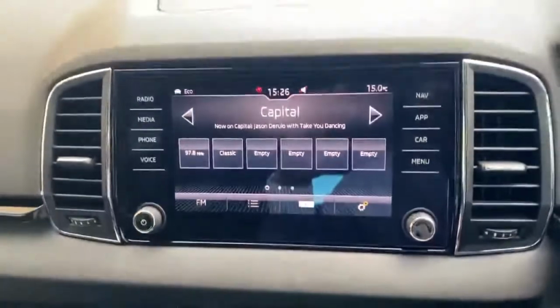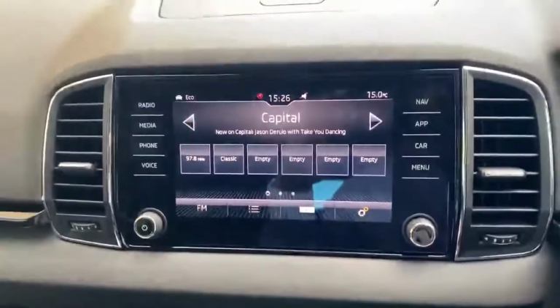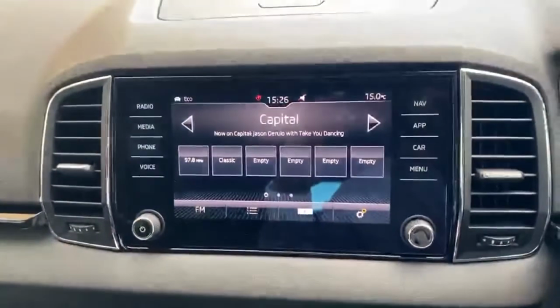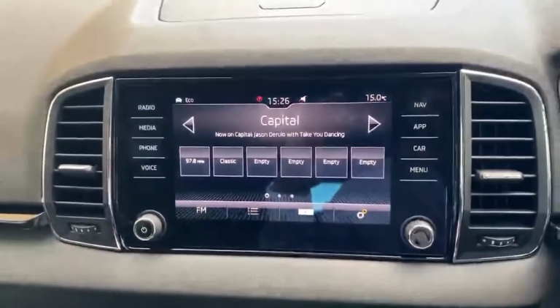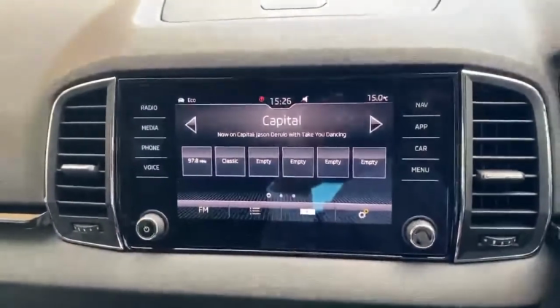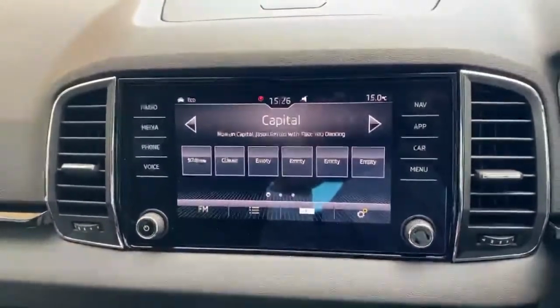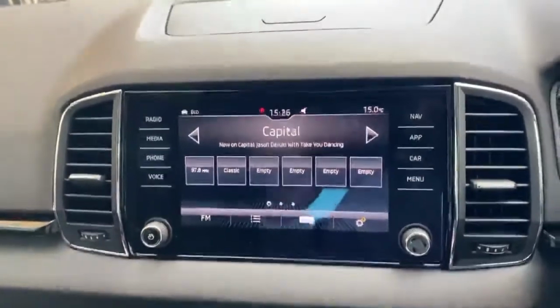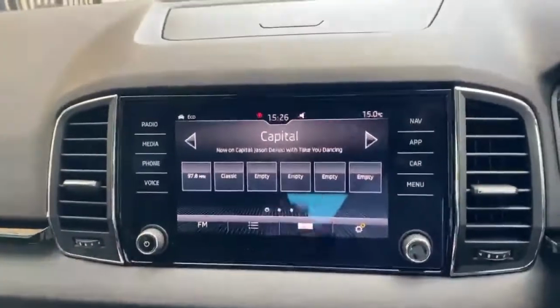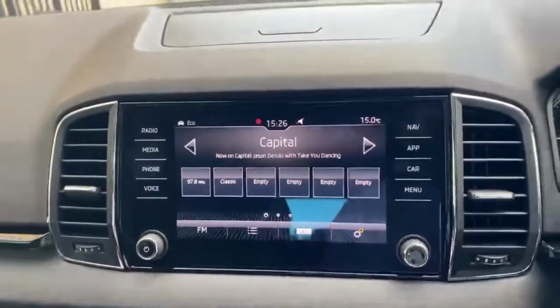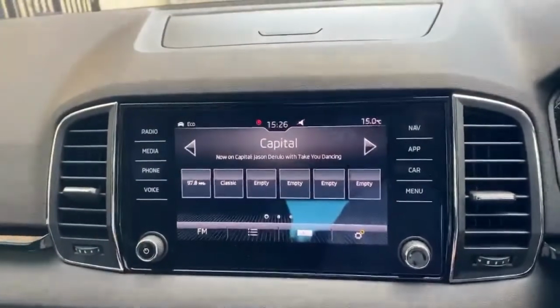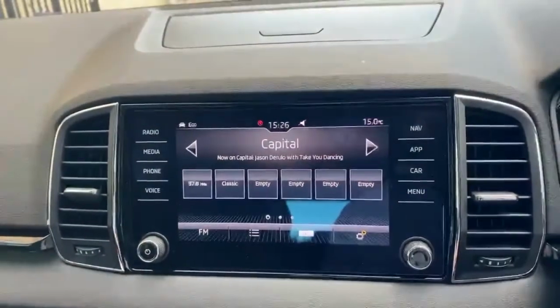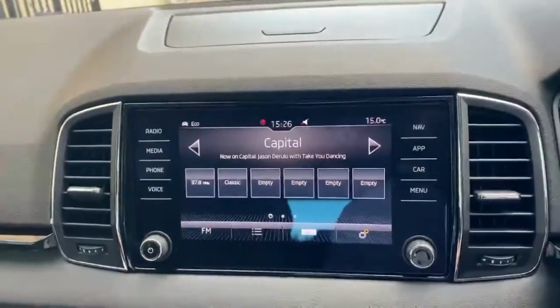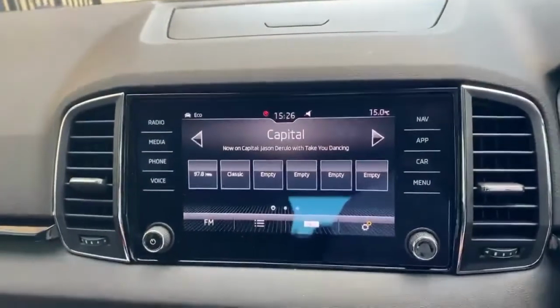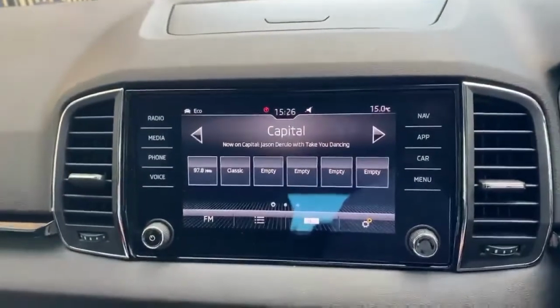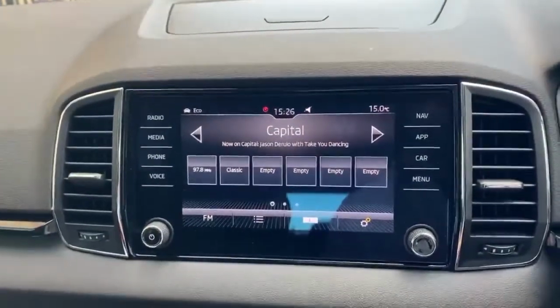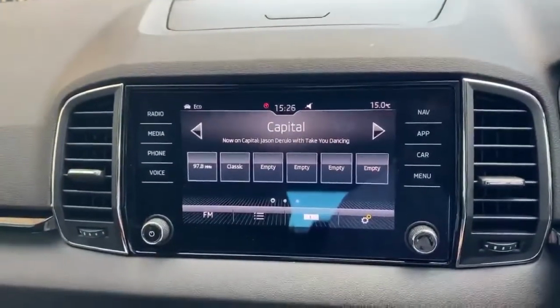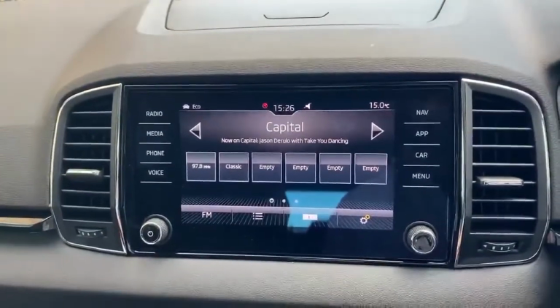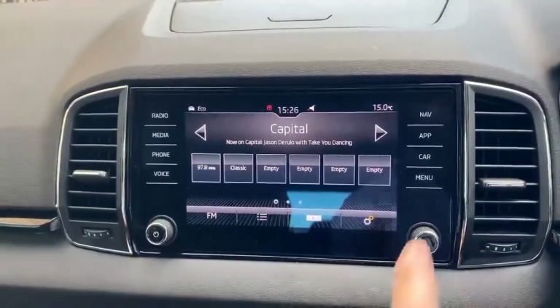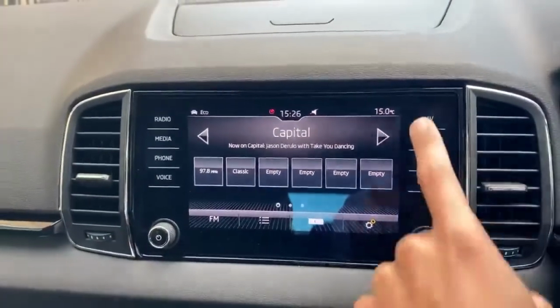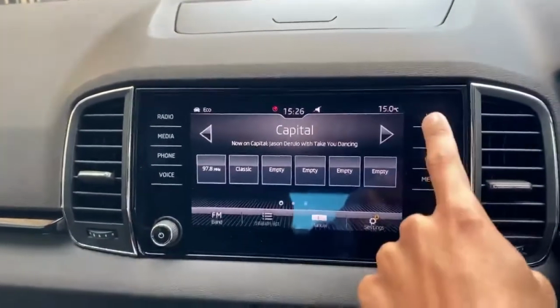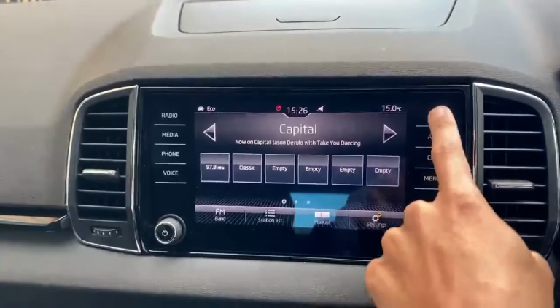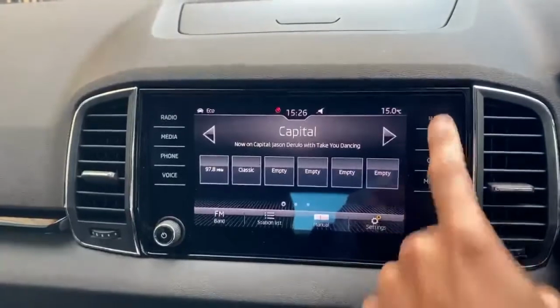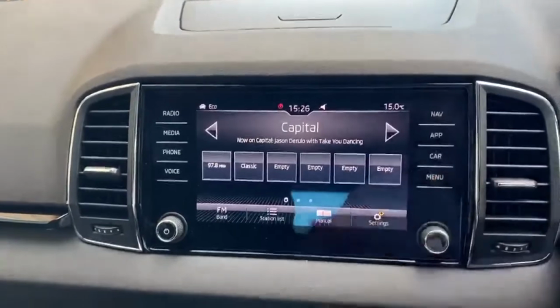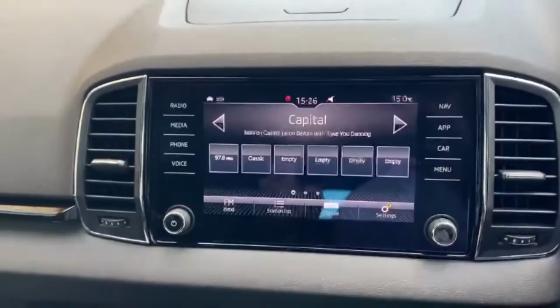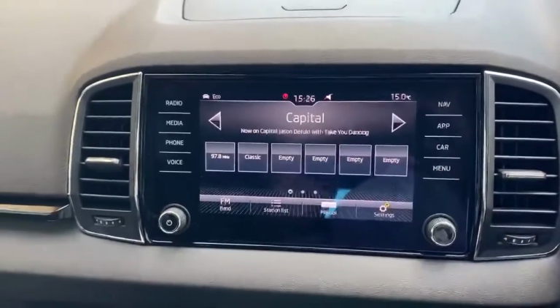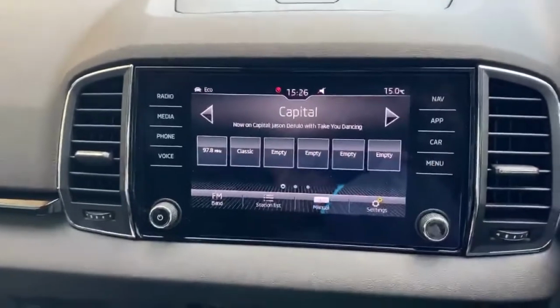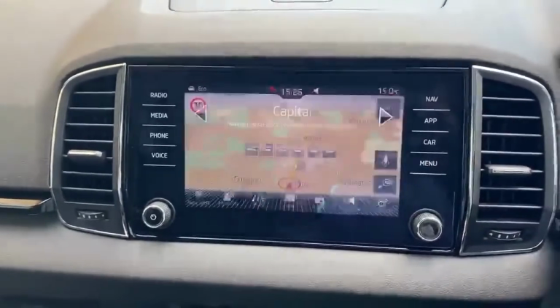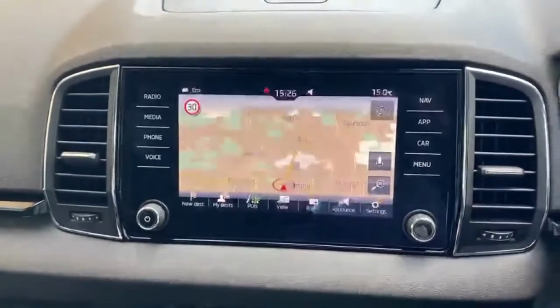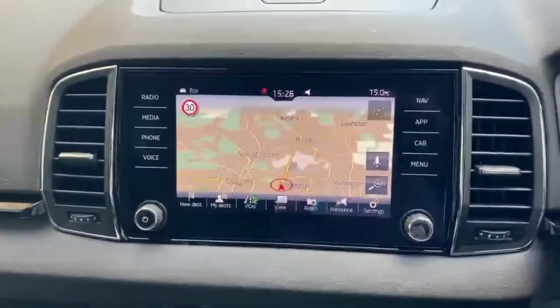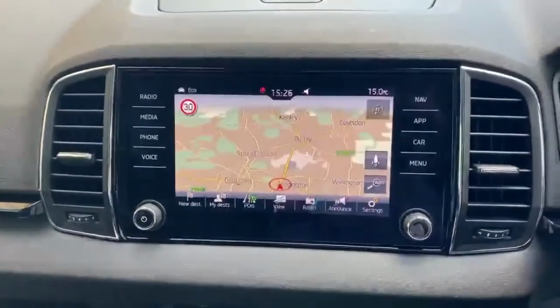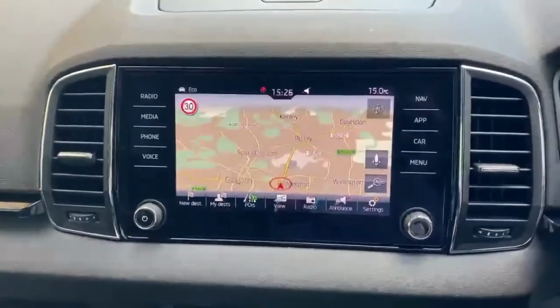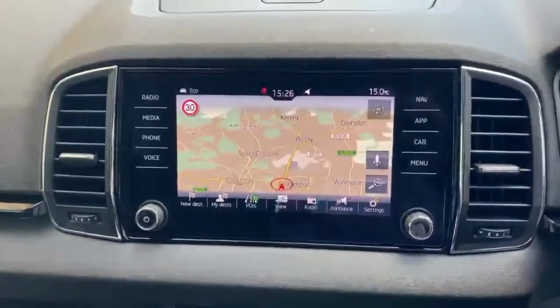We also have the infotainment system for Apple CarPlay and Android Auto, as well as built-in satellite navigation.